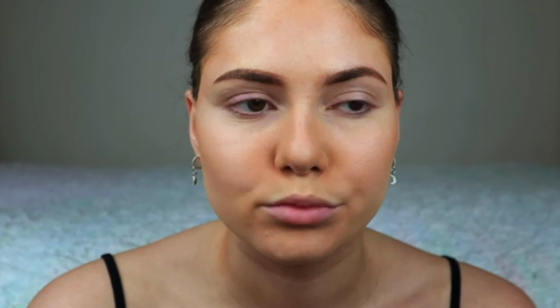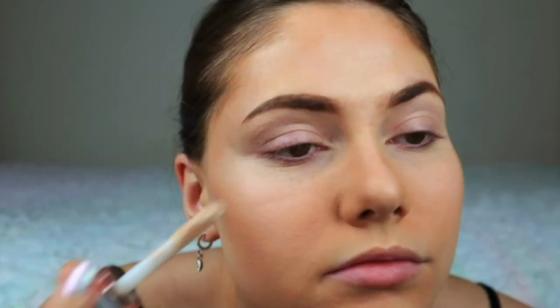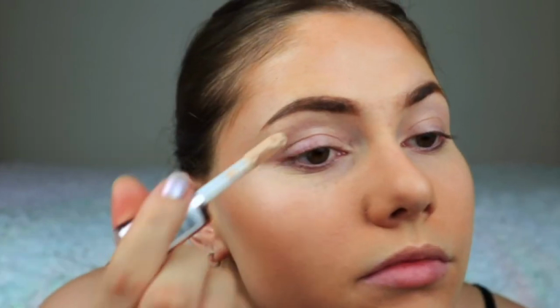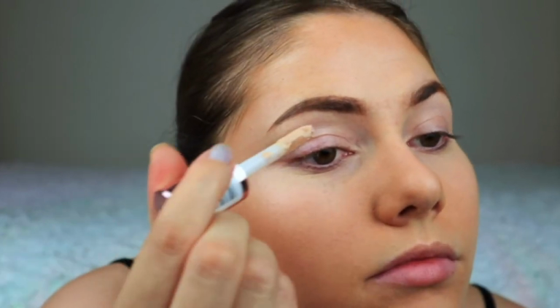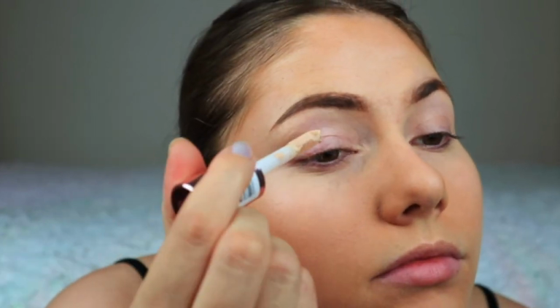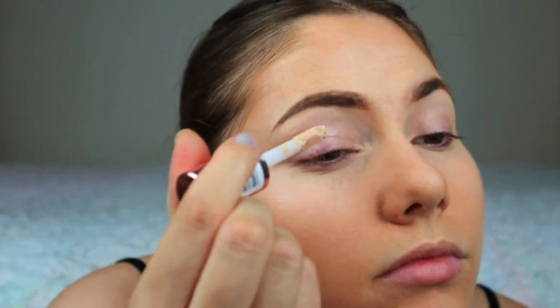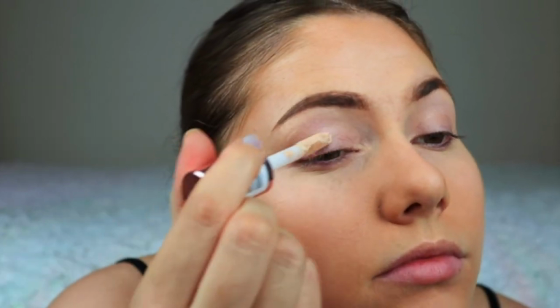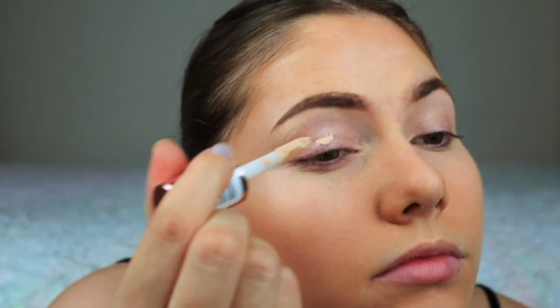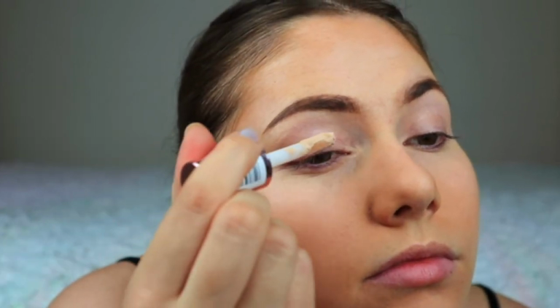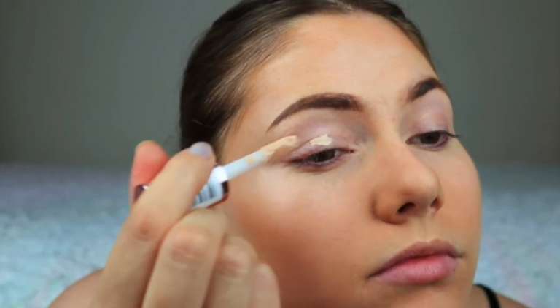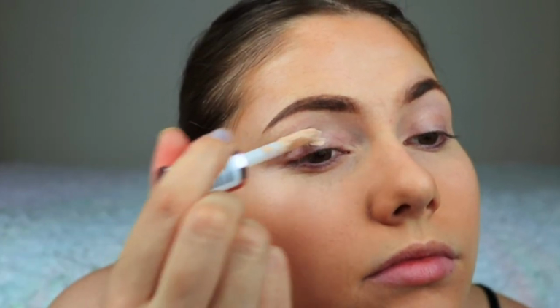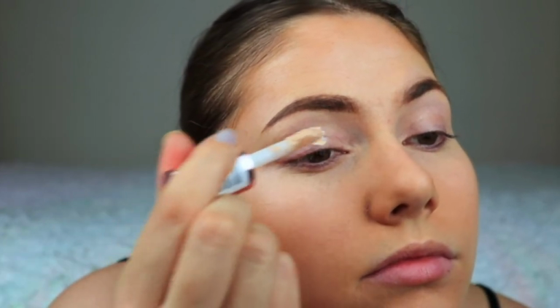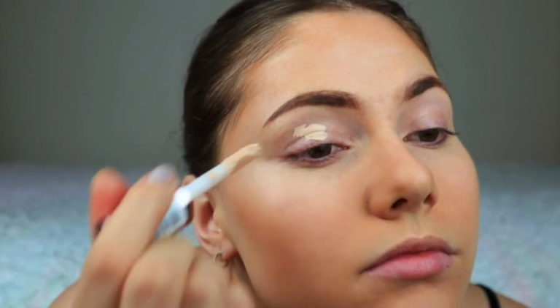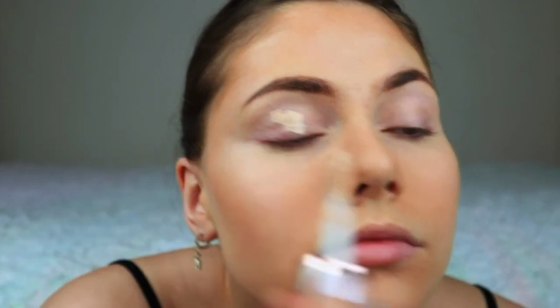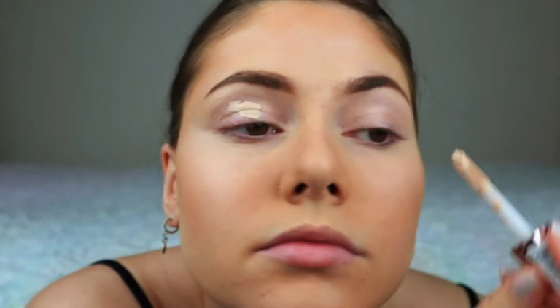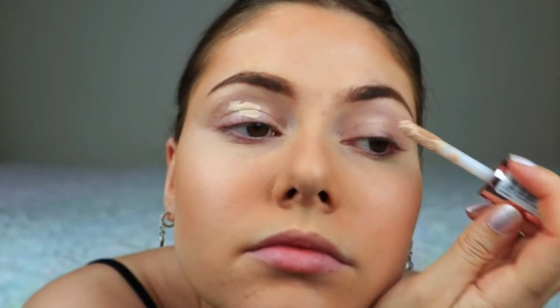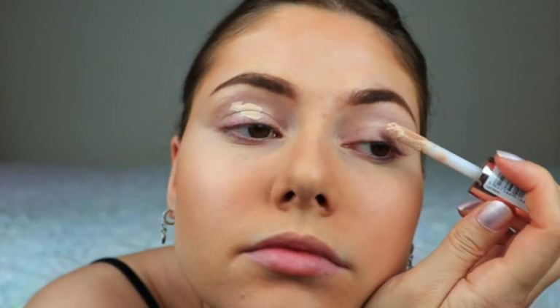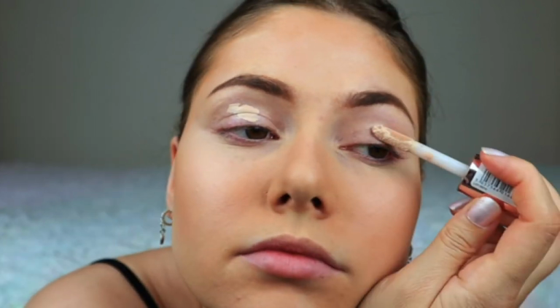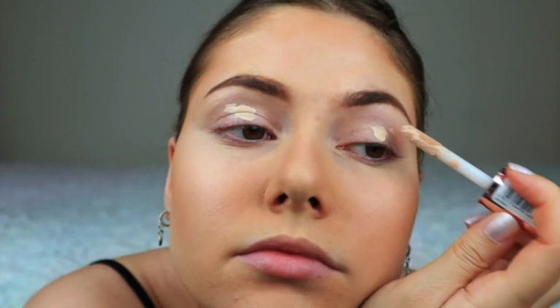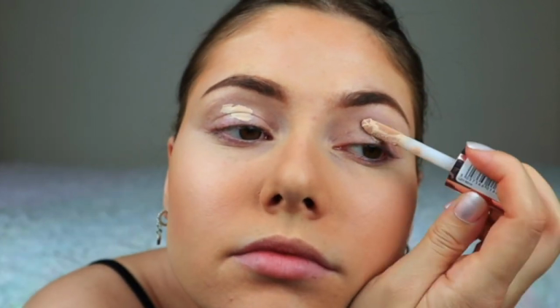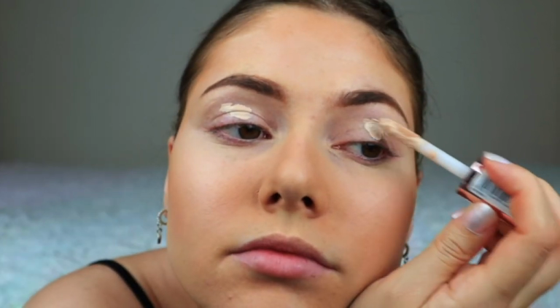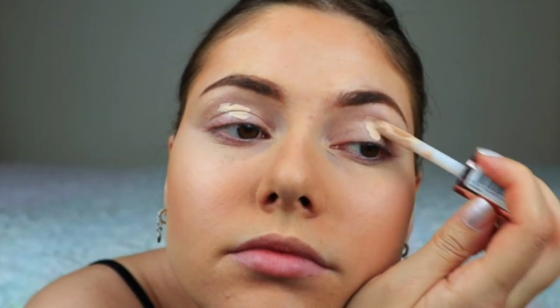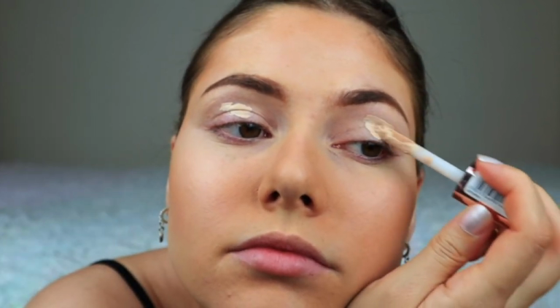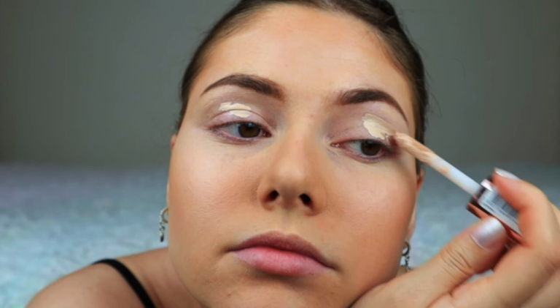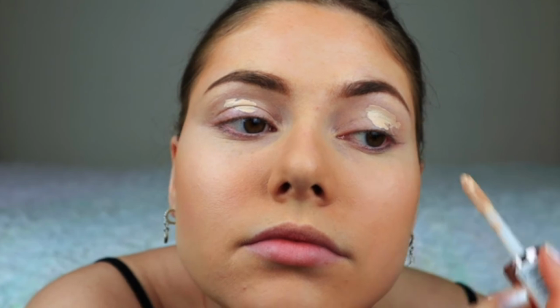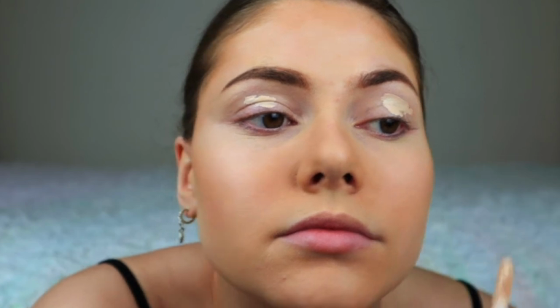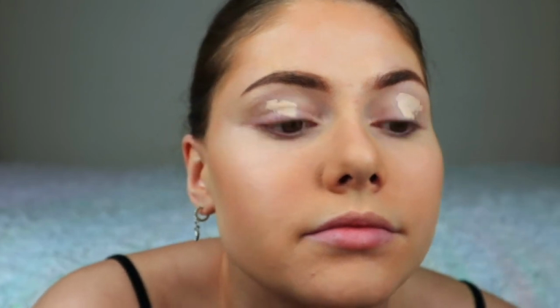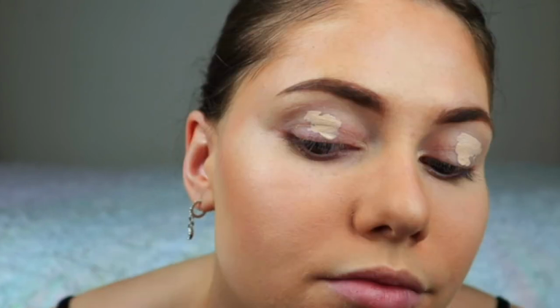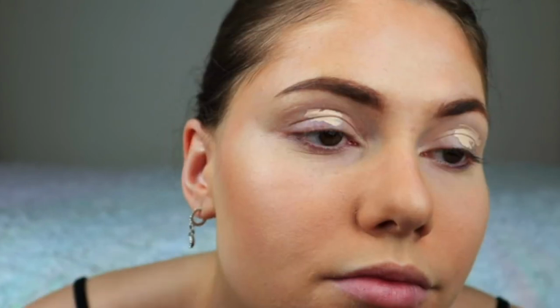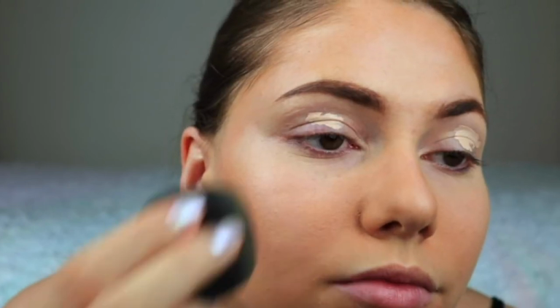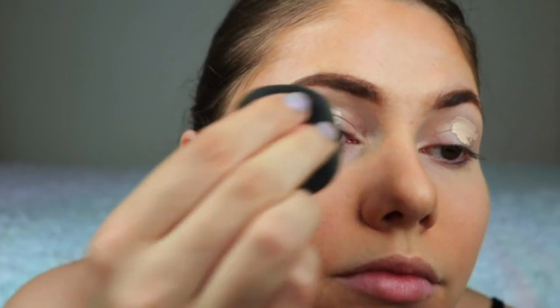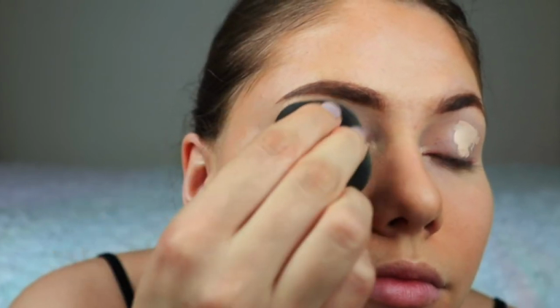Now it's time for the eyes and I'm applying a bit of concealer to my eyelids because I've got very veiny eyelids.